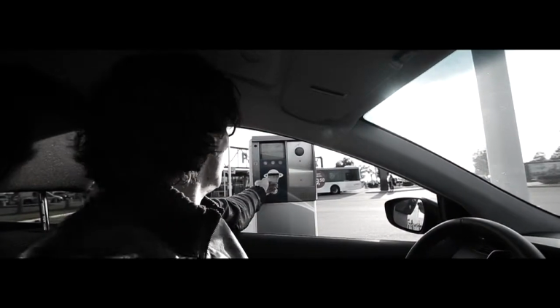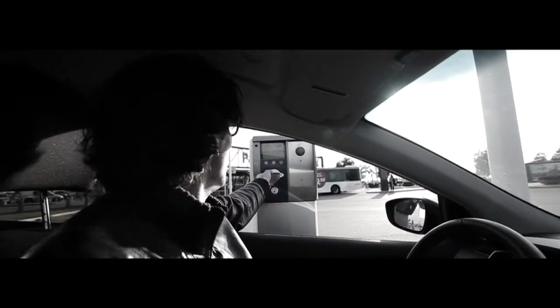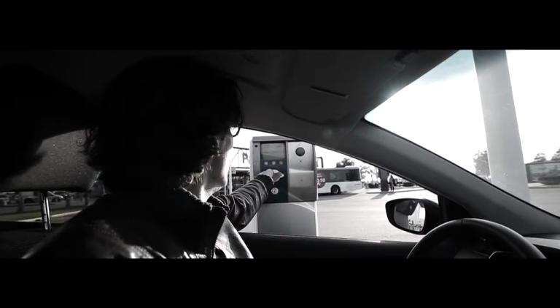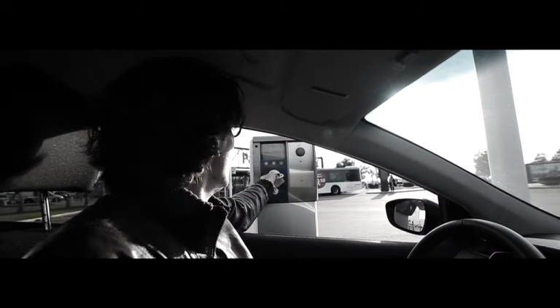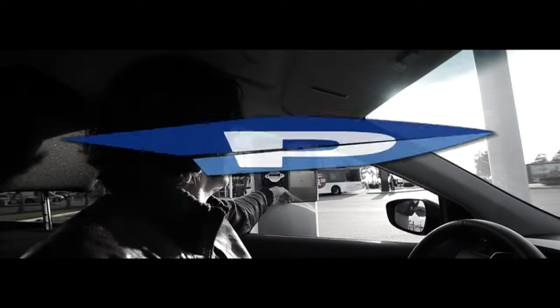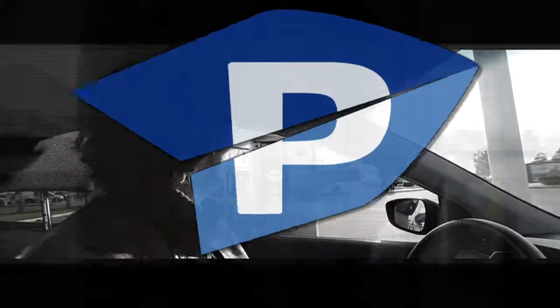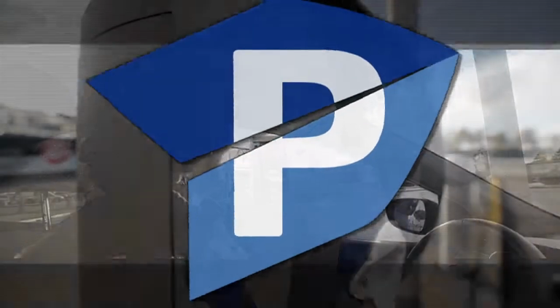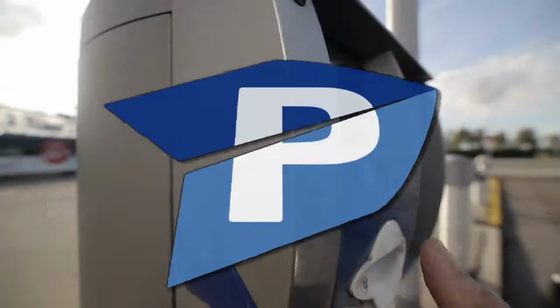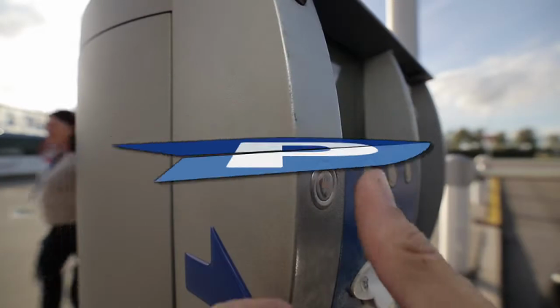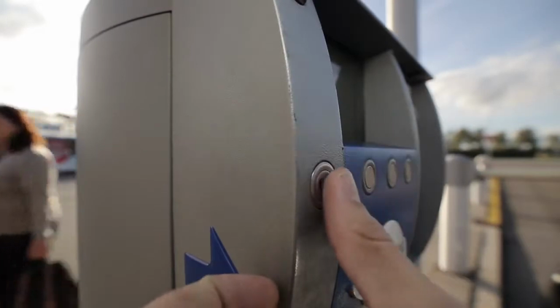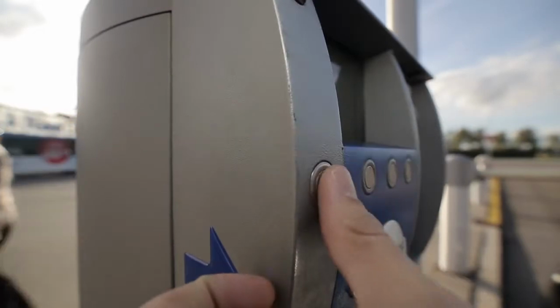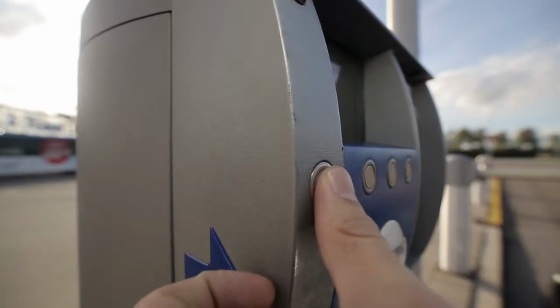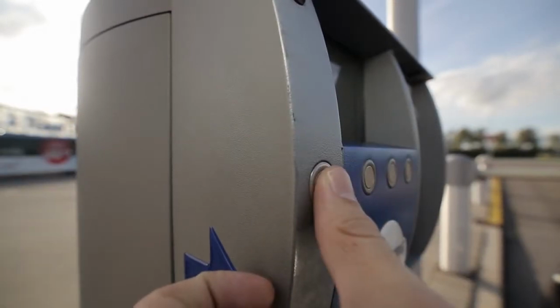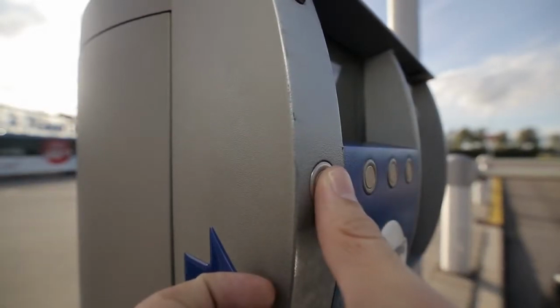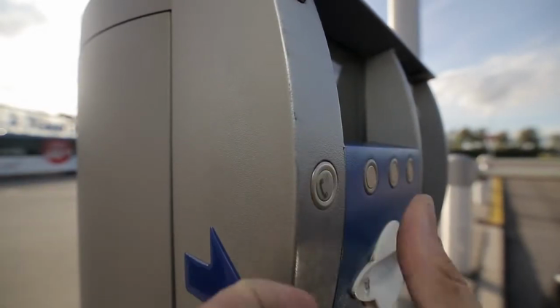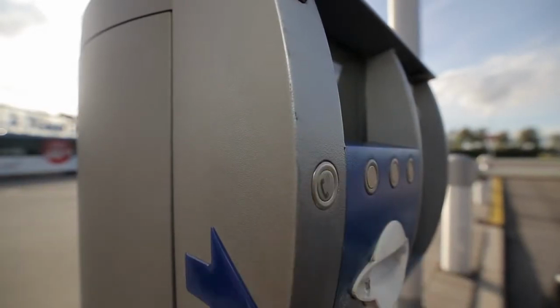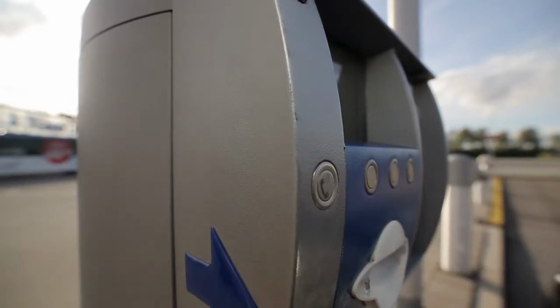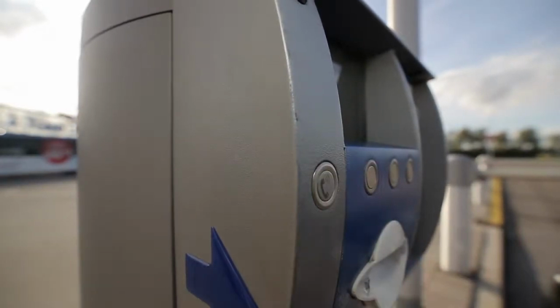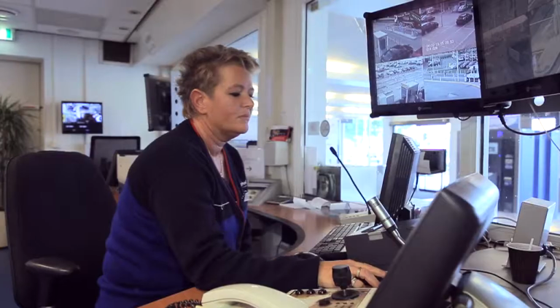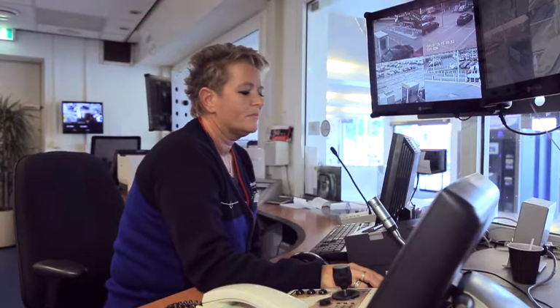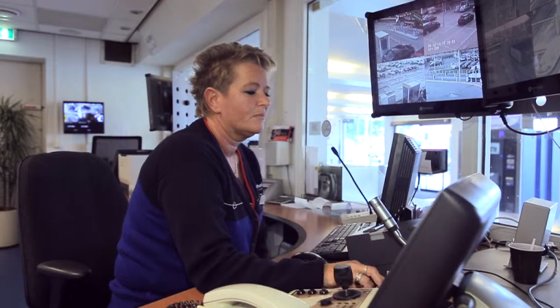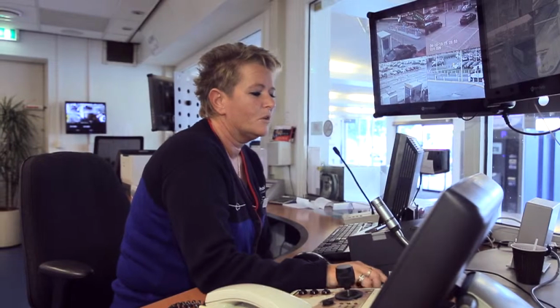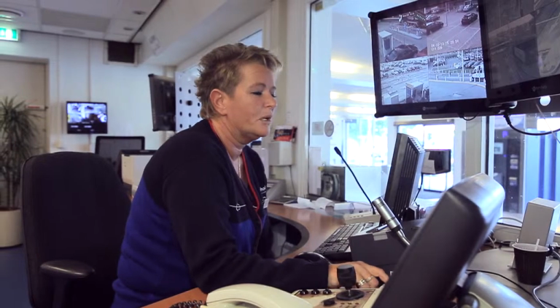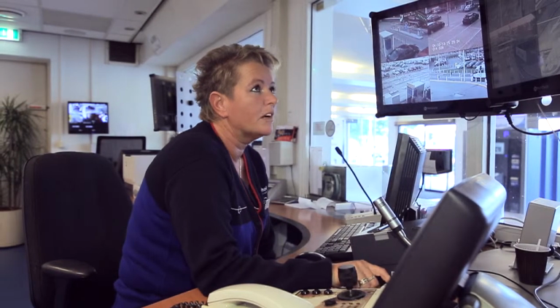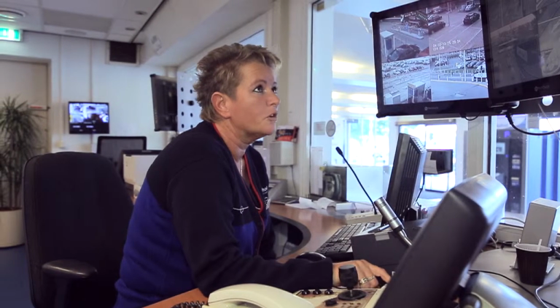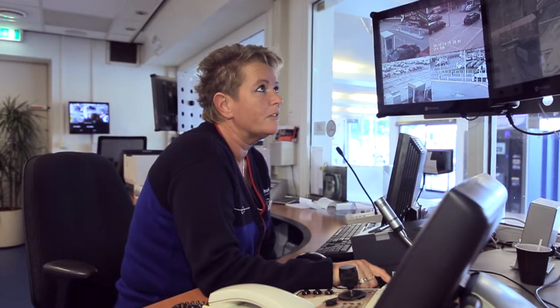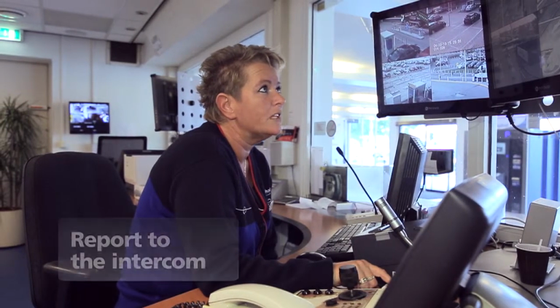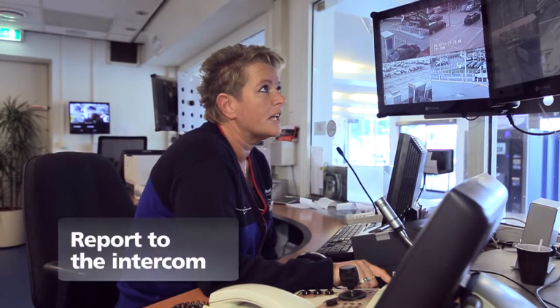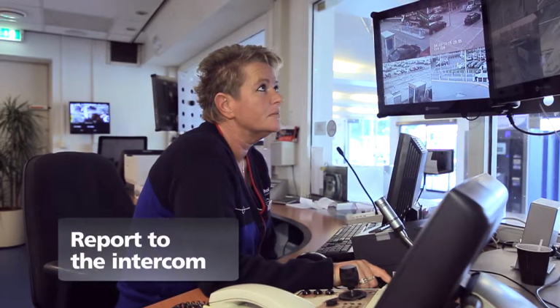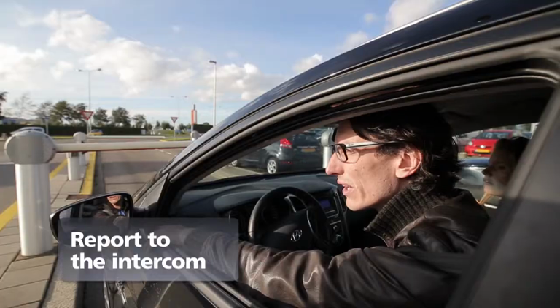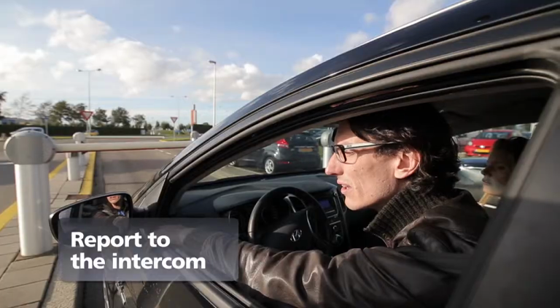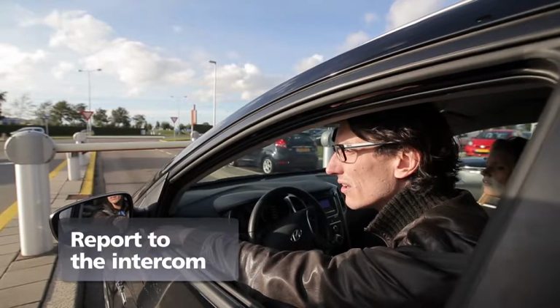If you are having trouble entering or exiting the car park, simply report to the intercom and our service staff will be happy to help.